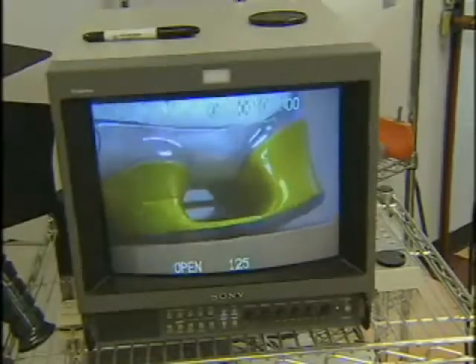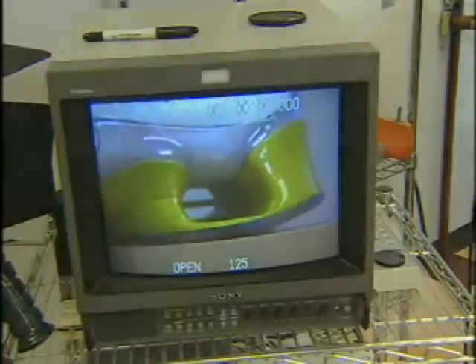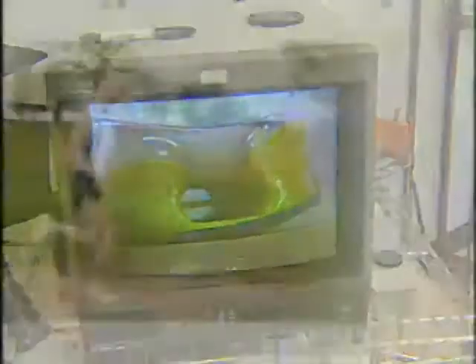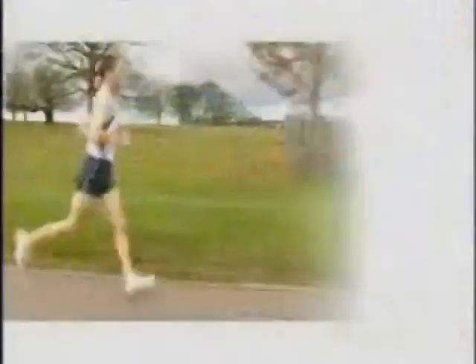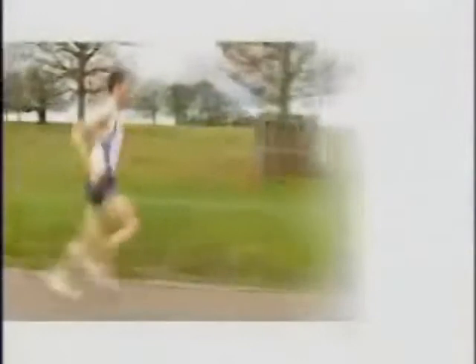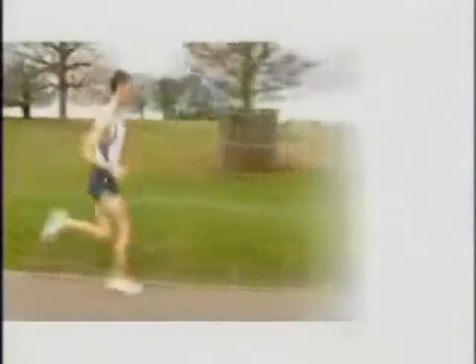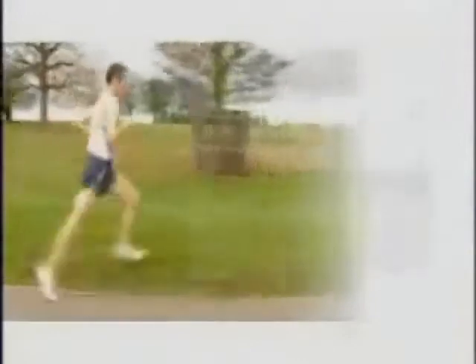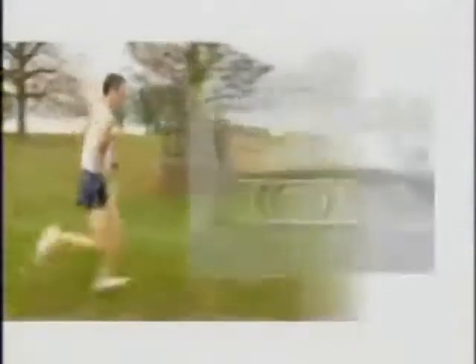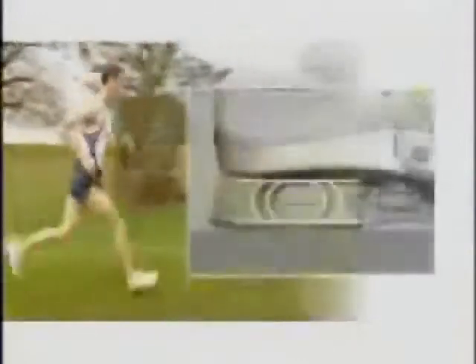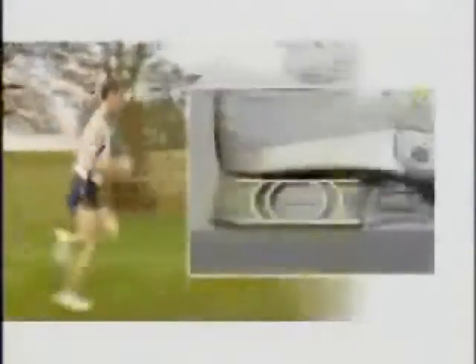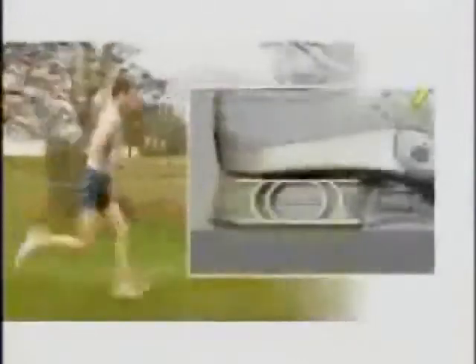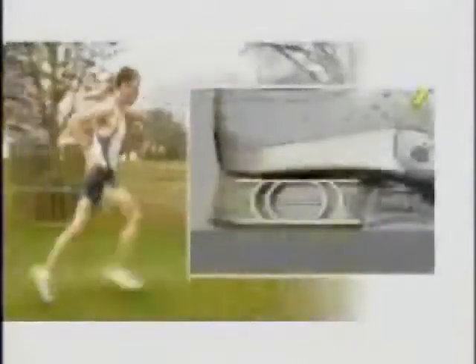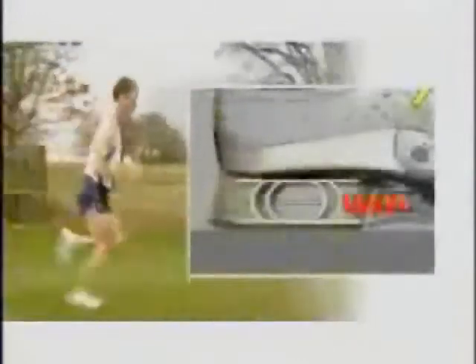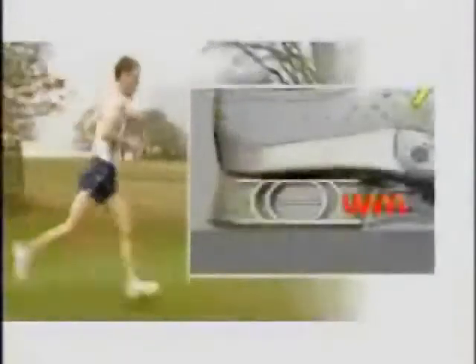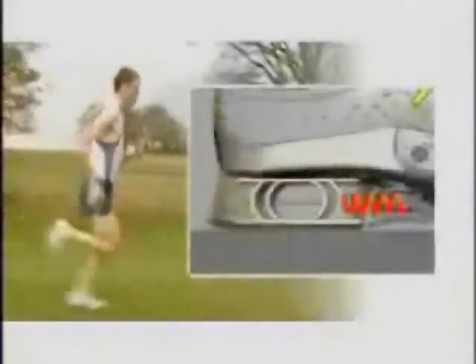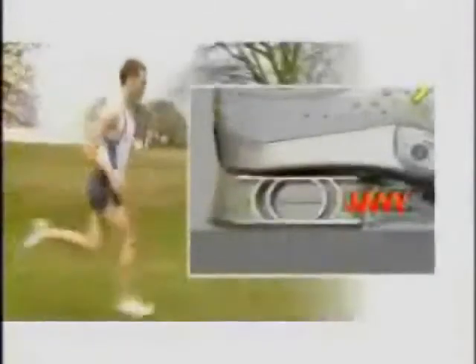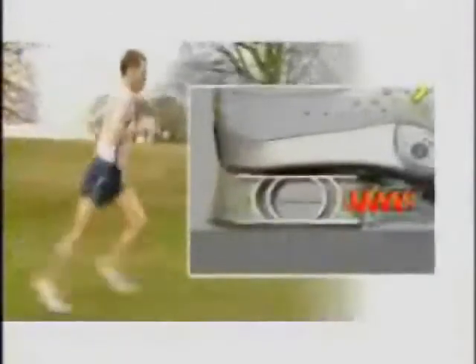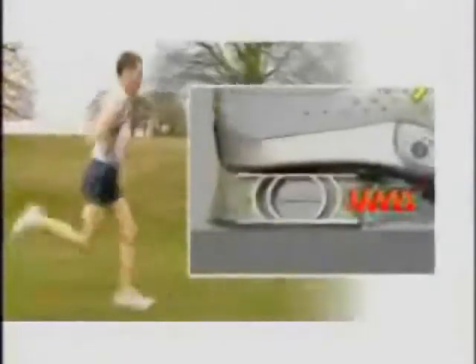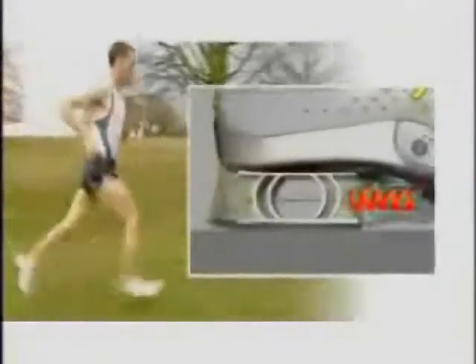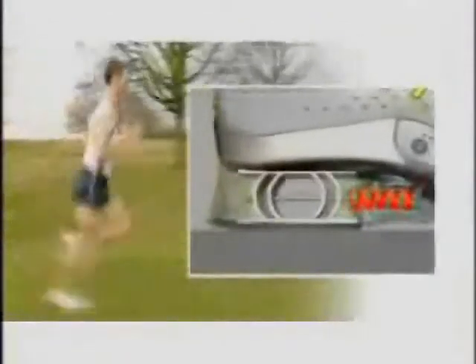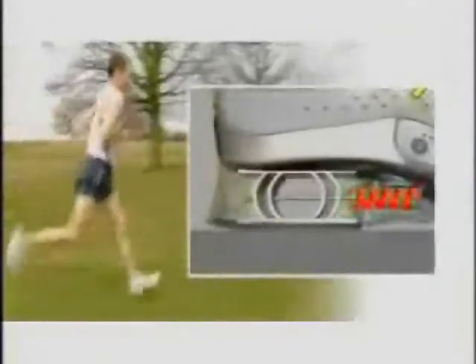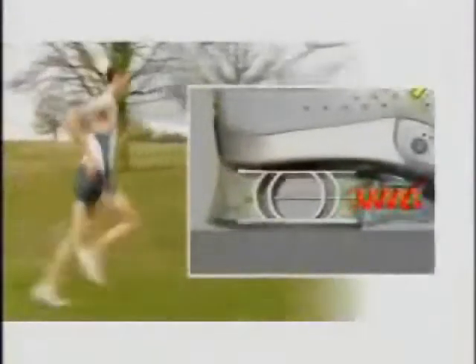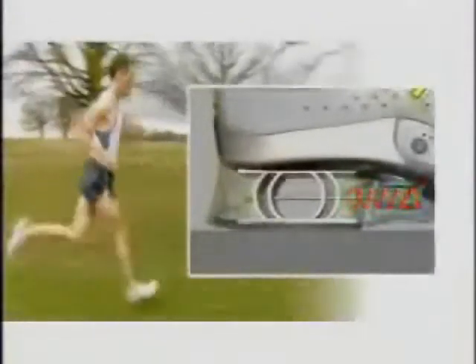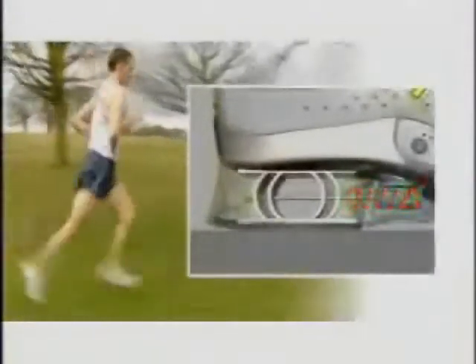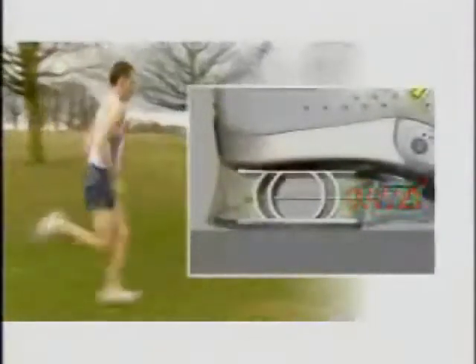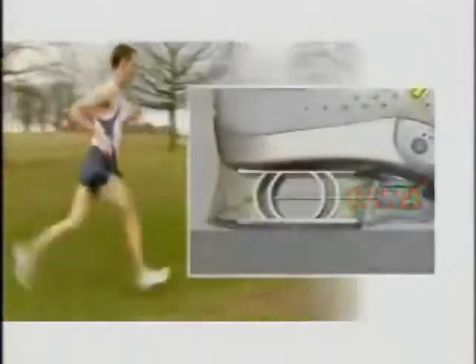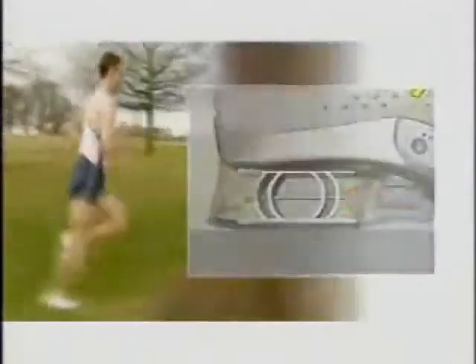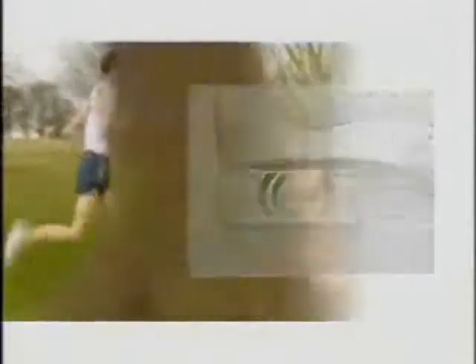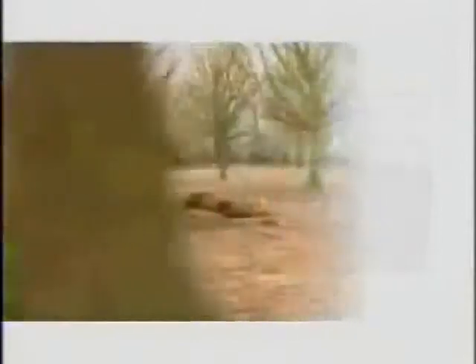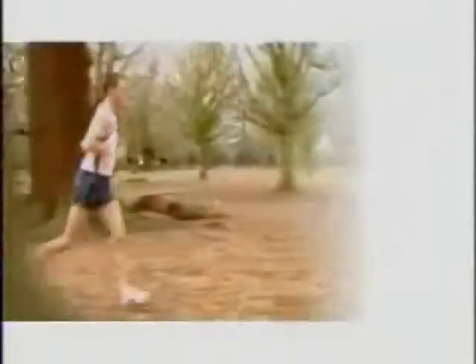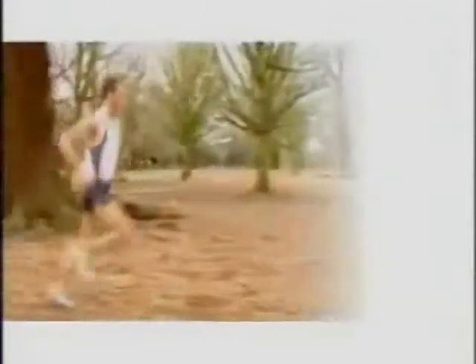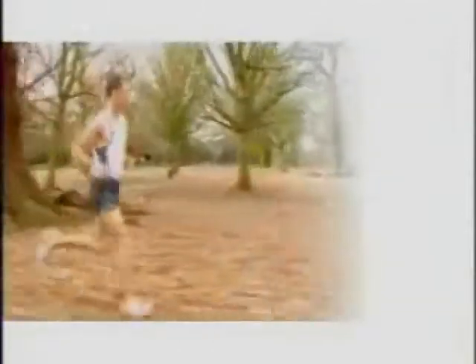For example, you're running on asphalt, then on grass — the shoe actually reacts. Our goal here was to make the run comfortable.